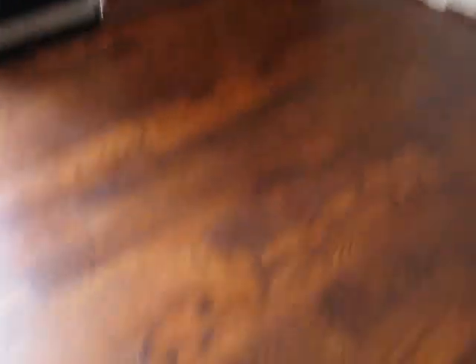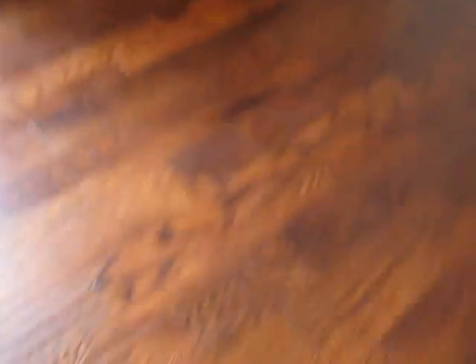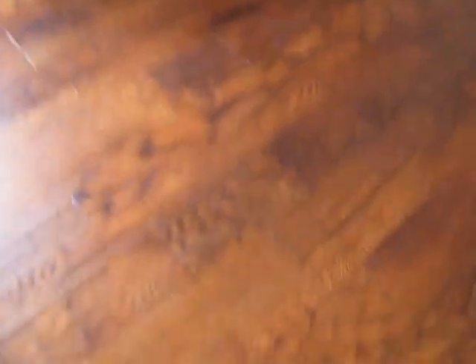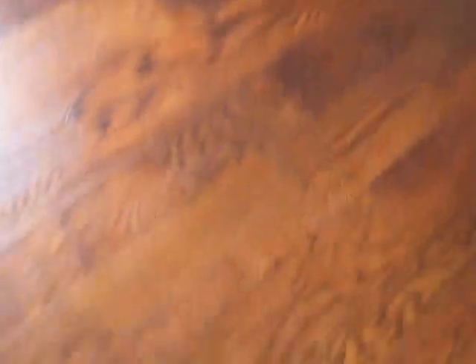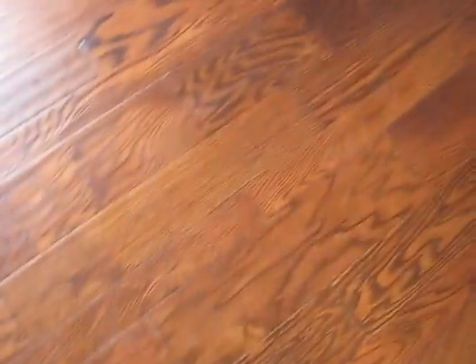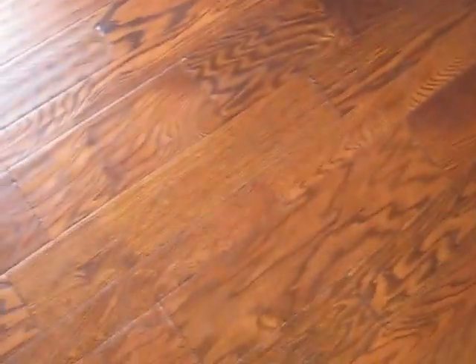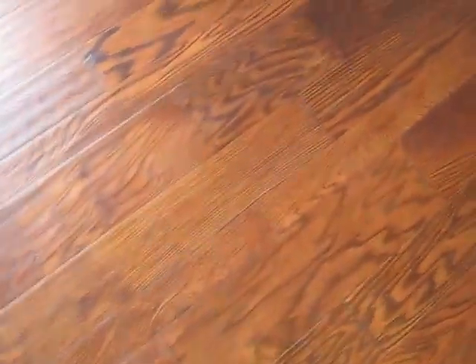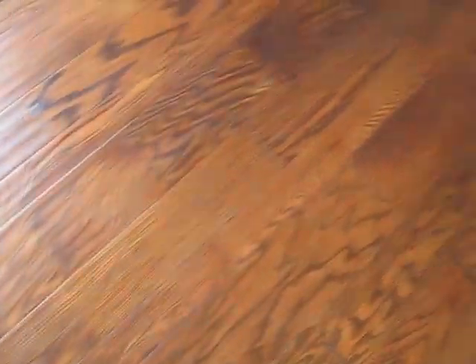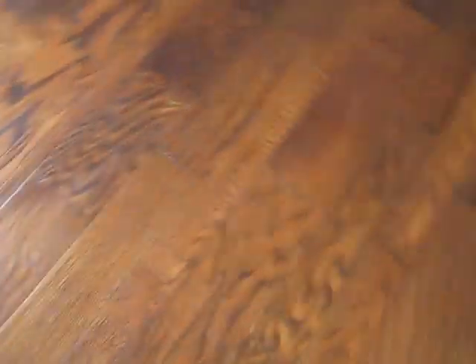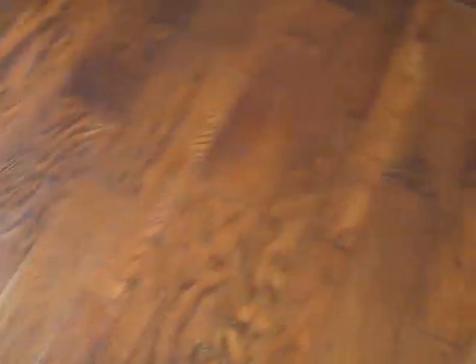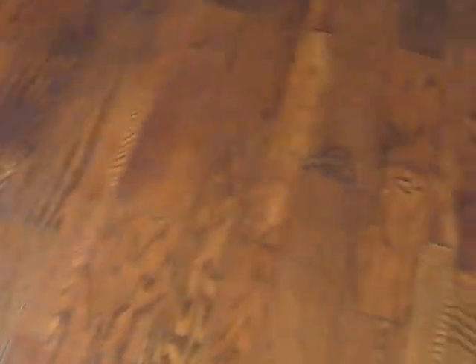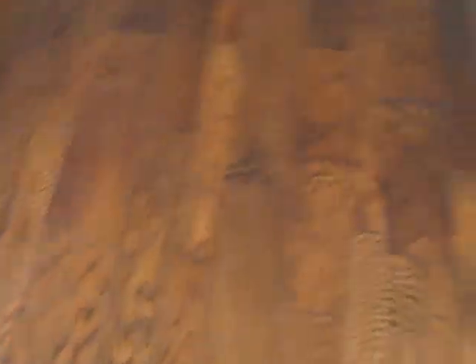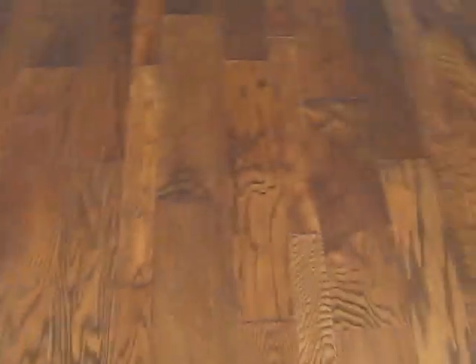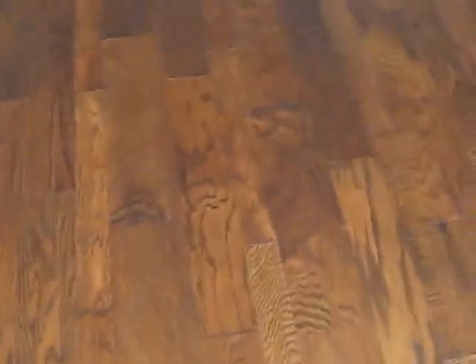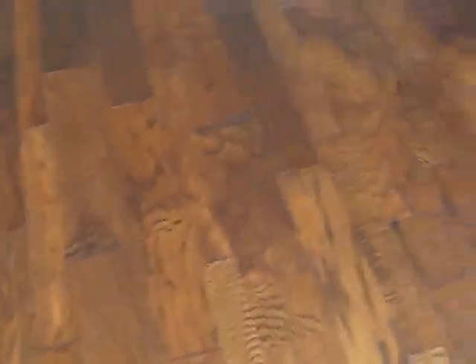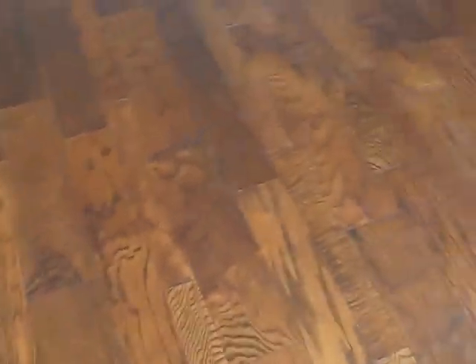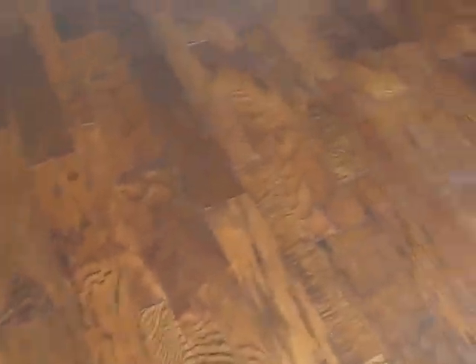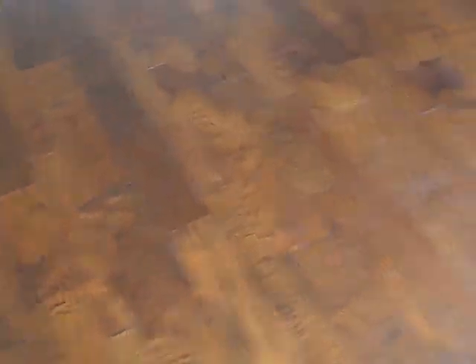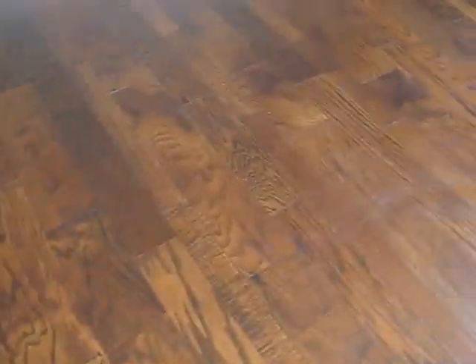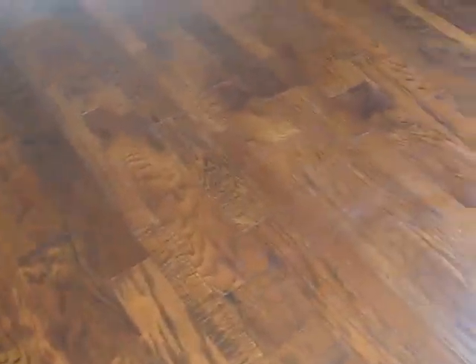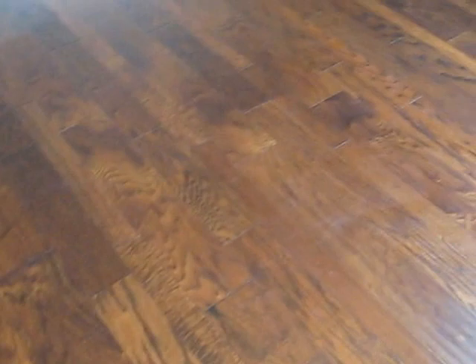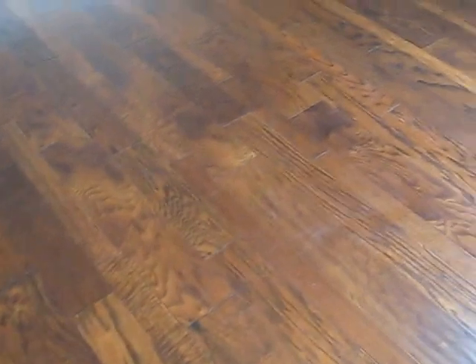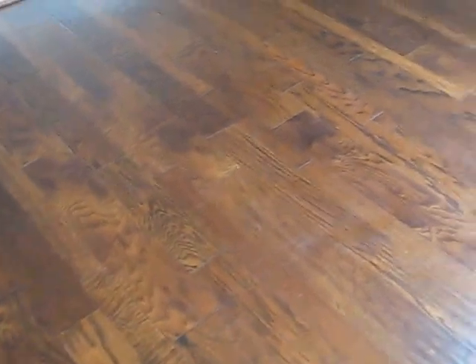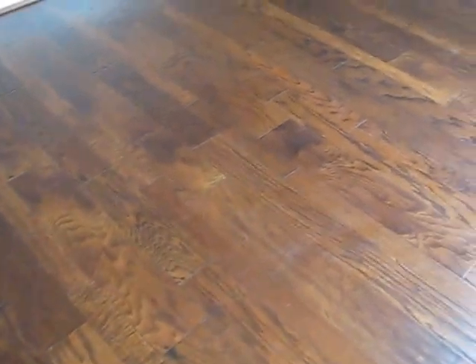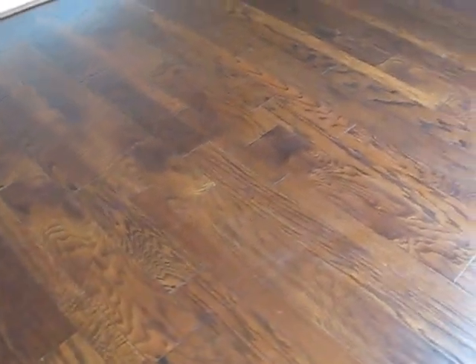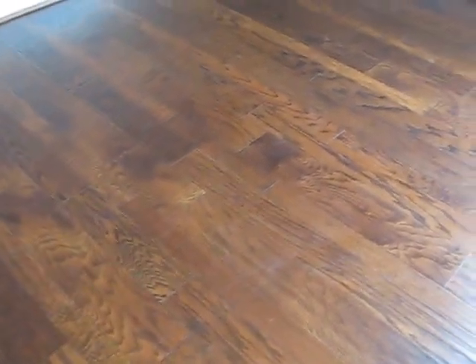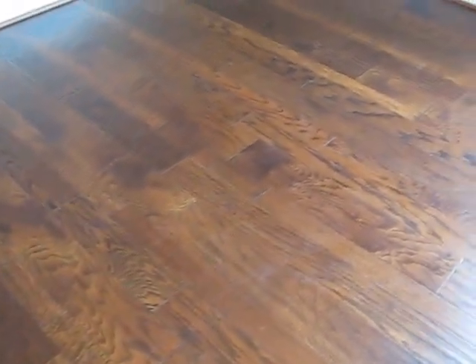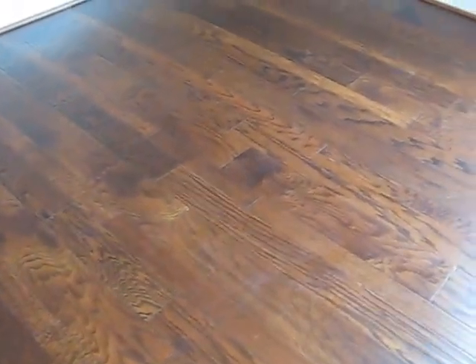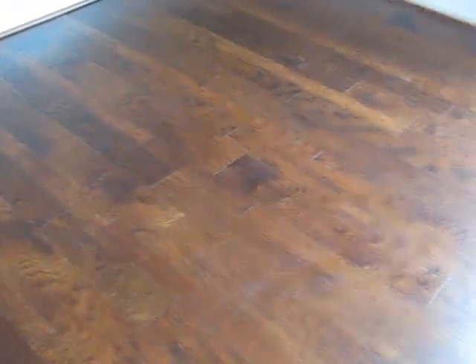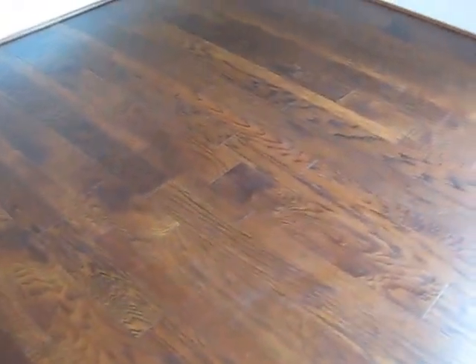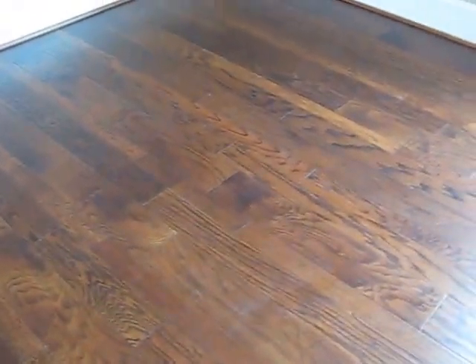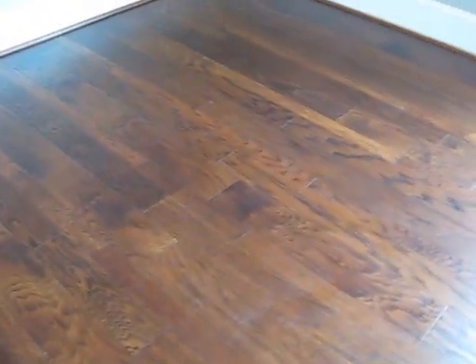We got this flooring from Lumber Liquidators. It's a pre-engineered wood floor that's about a half inch thick.